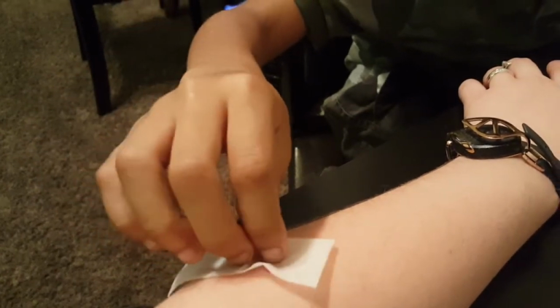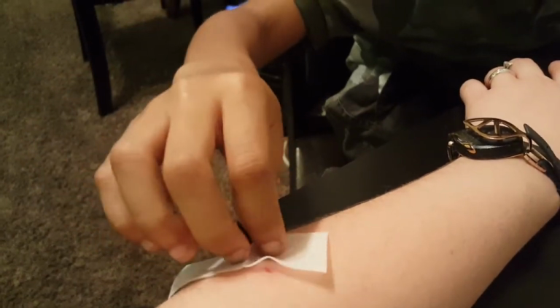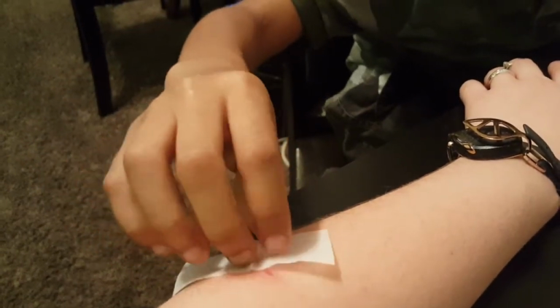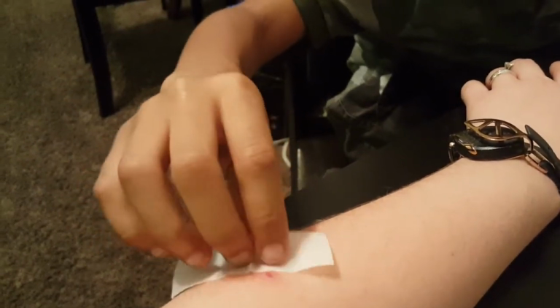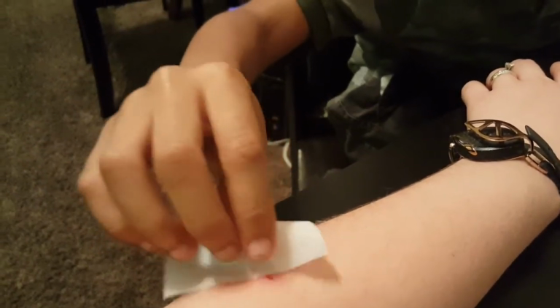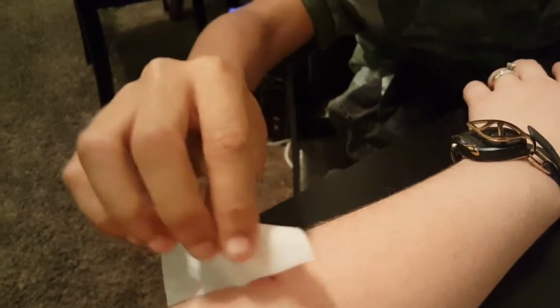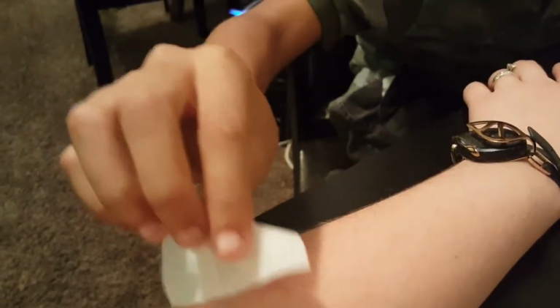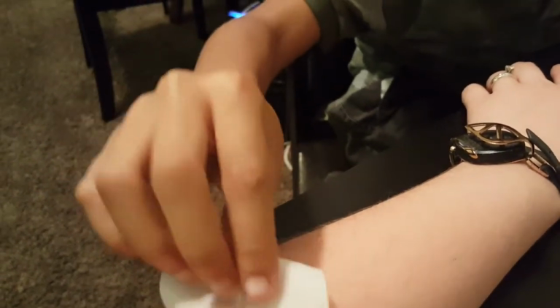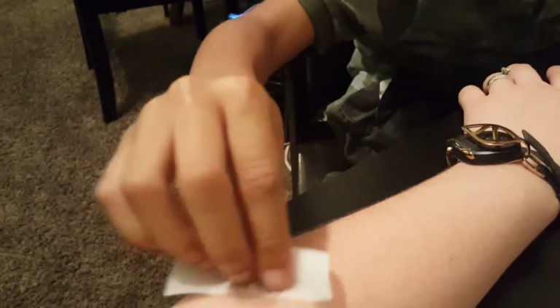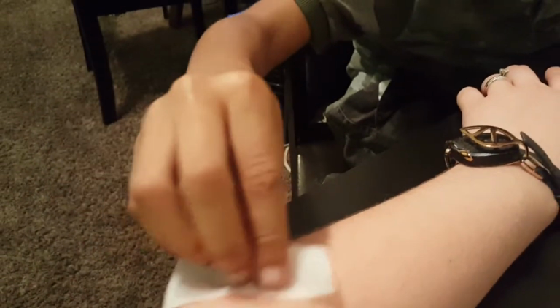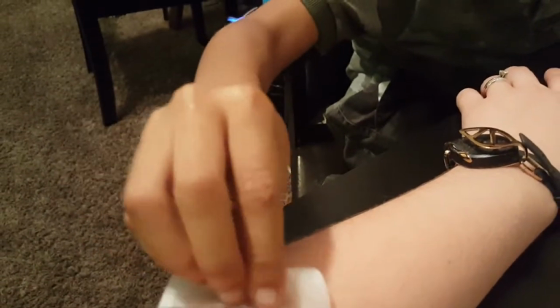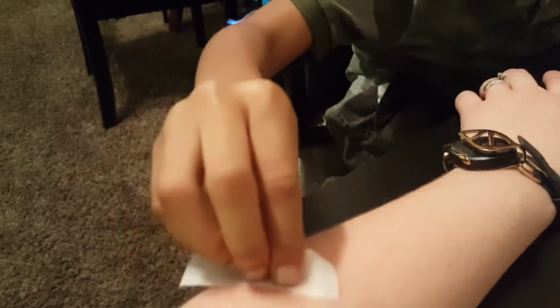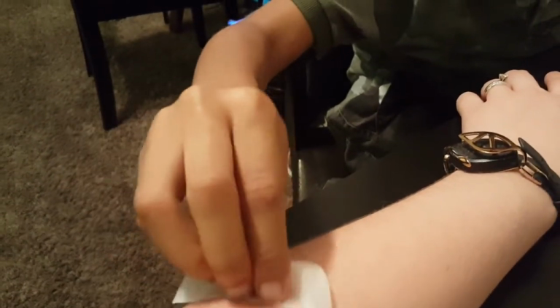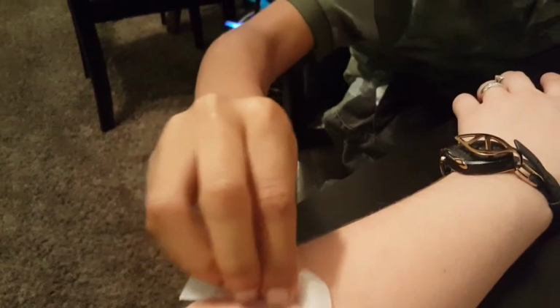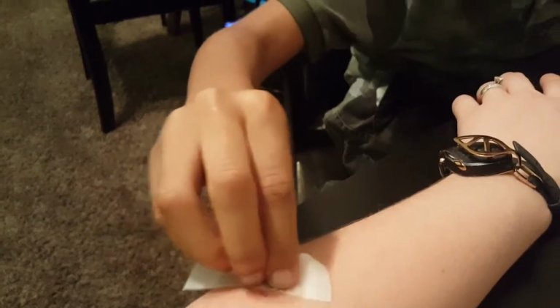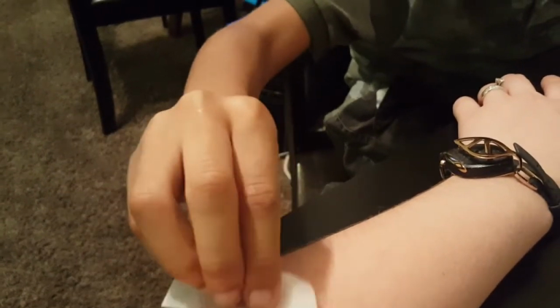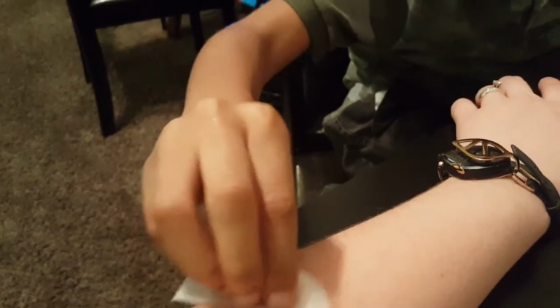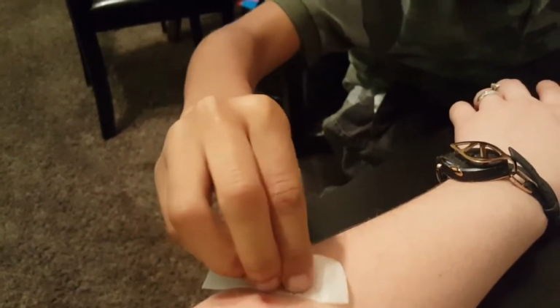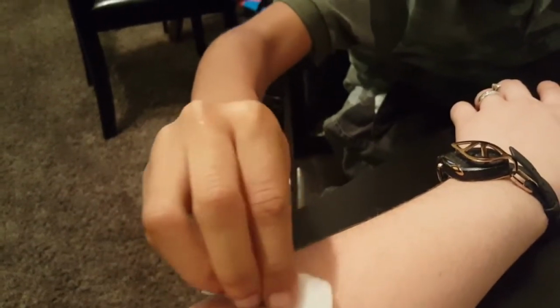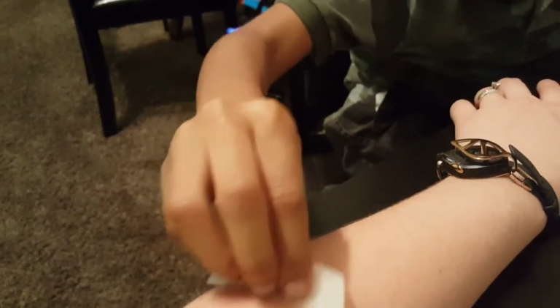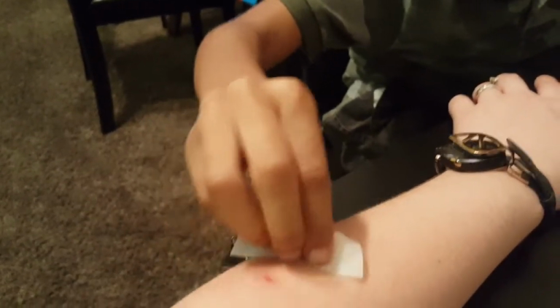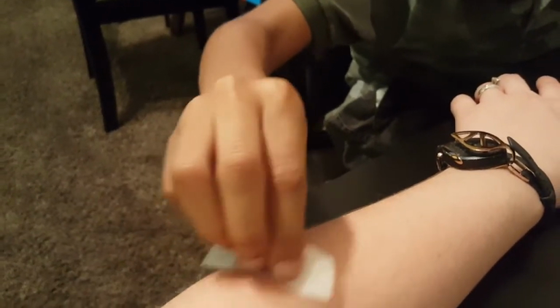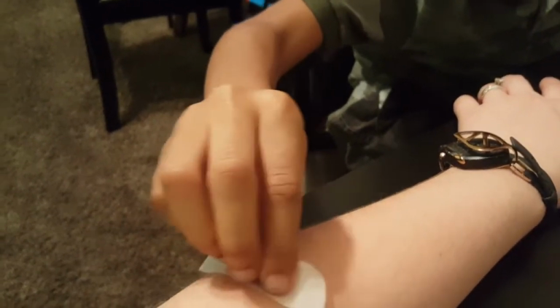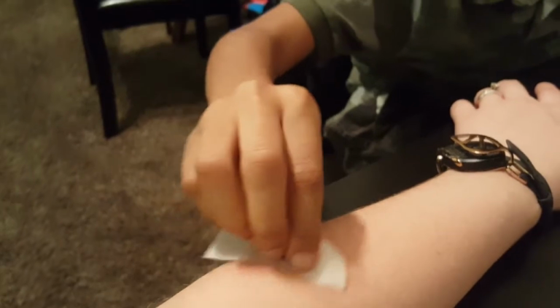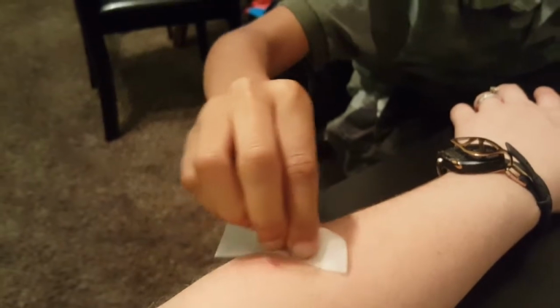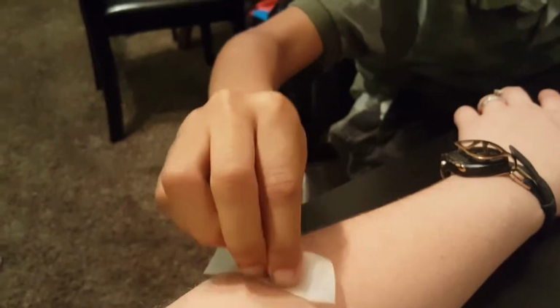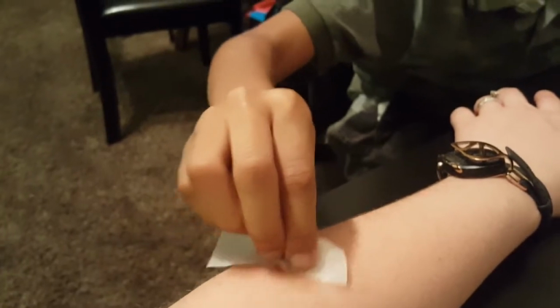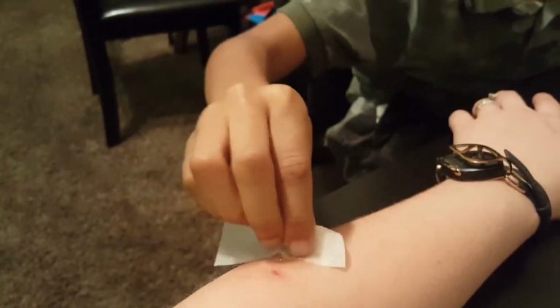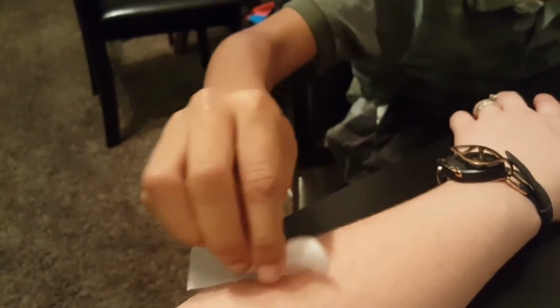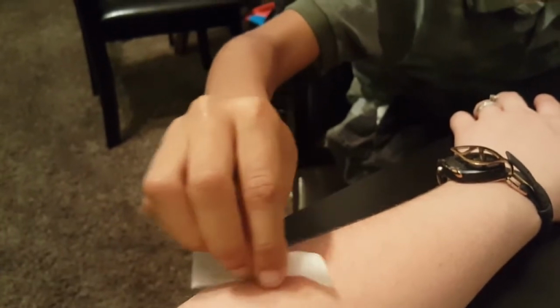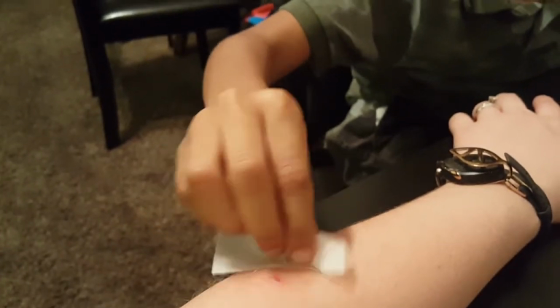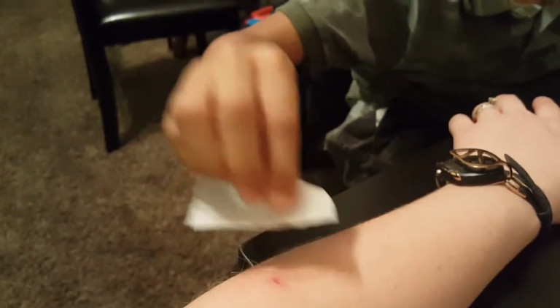Go ahead, scrub it nice and good. You're being good and gentle. That's really sweet of you.